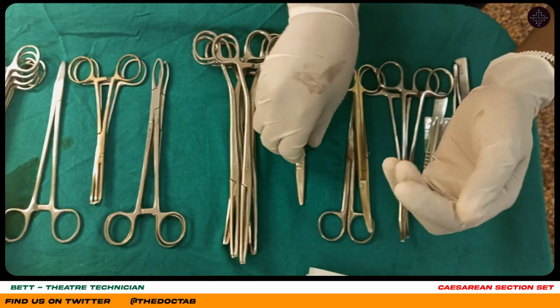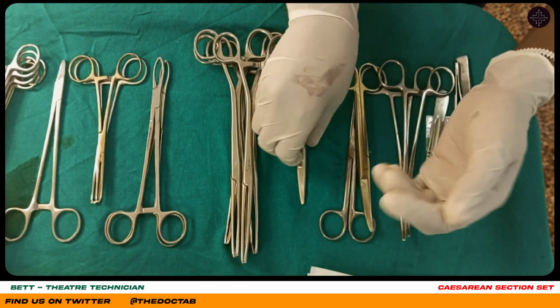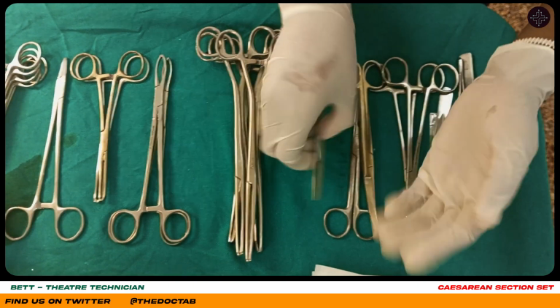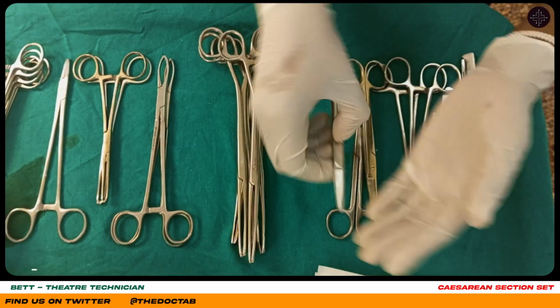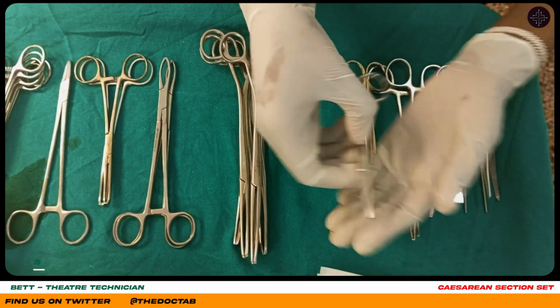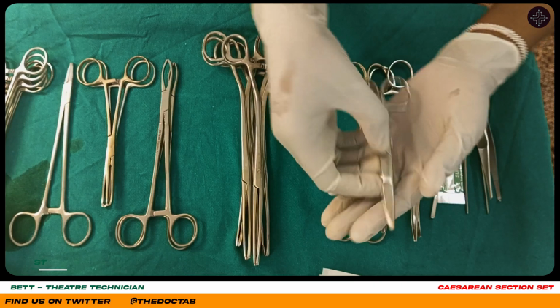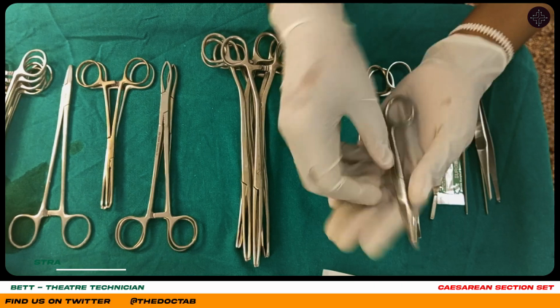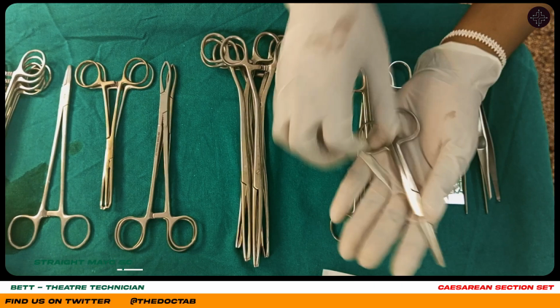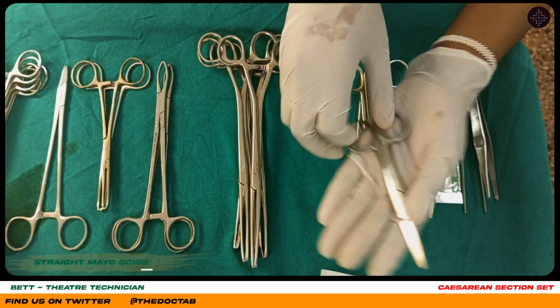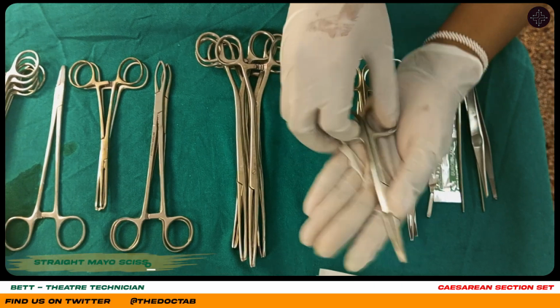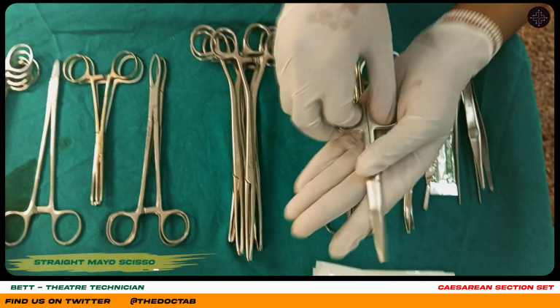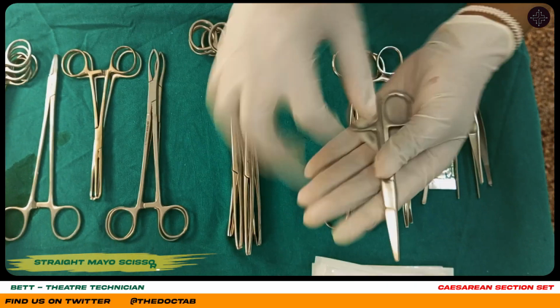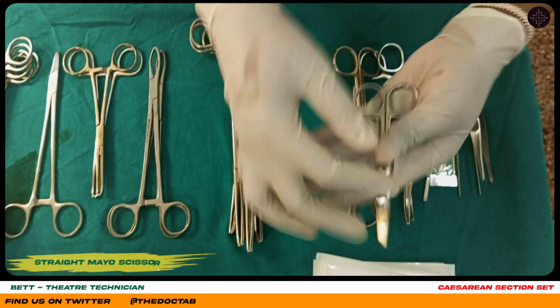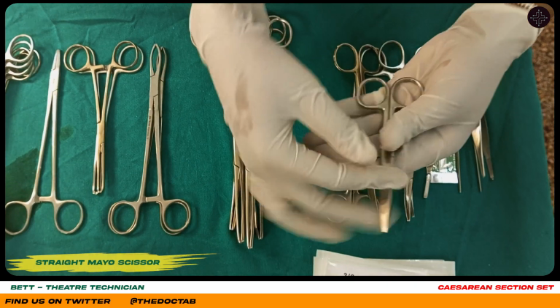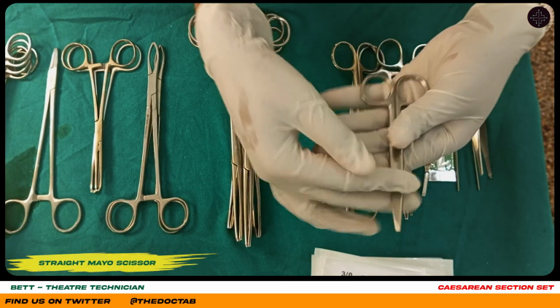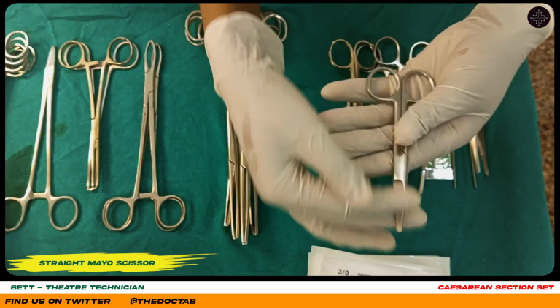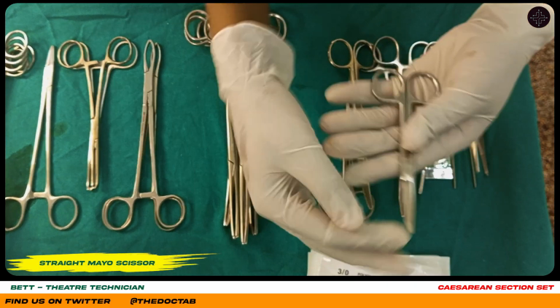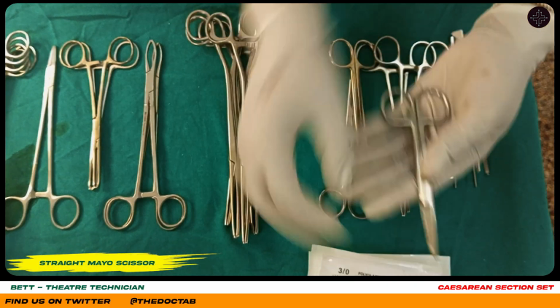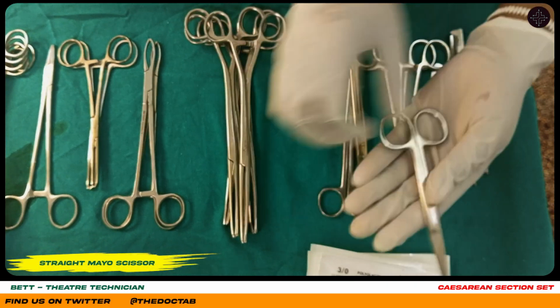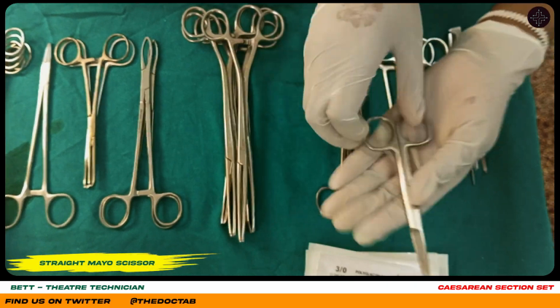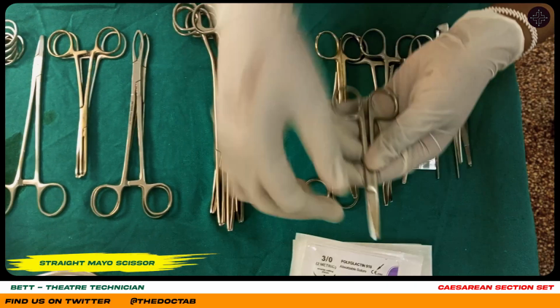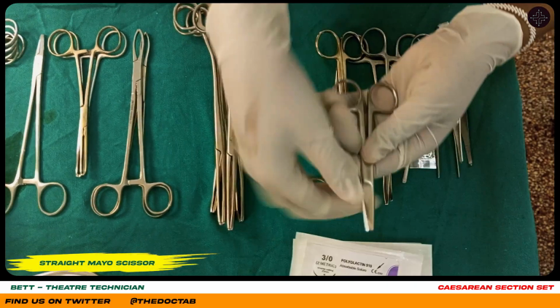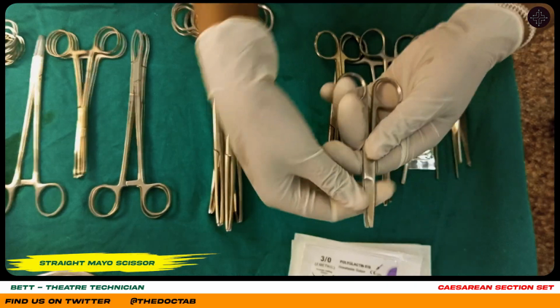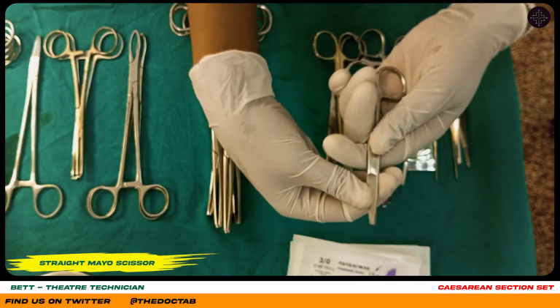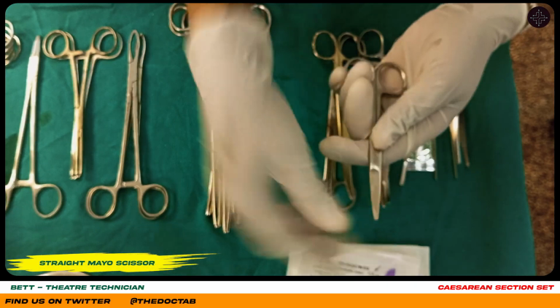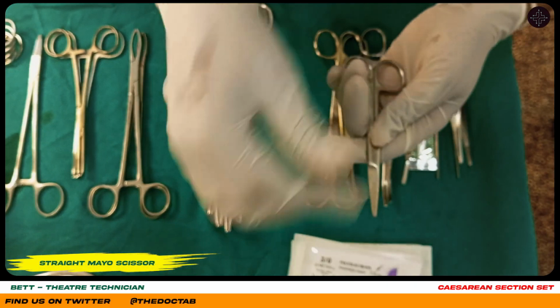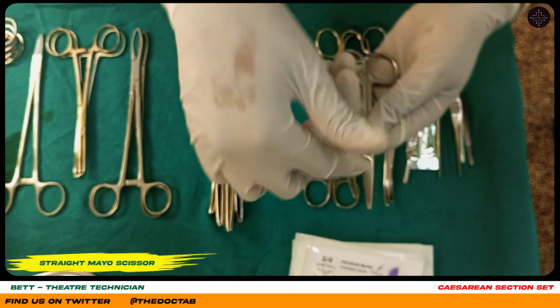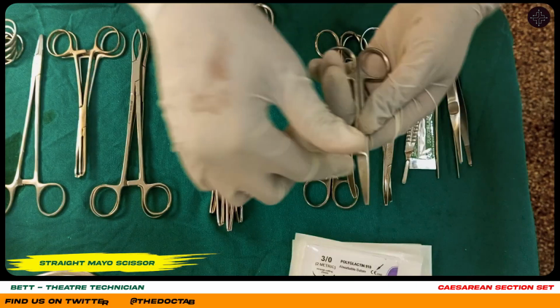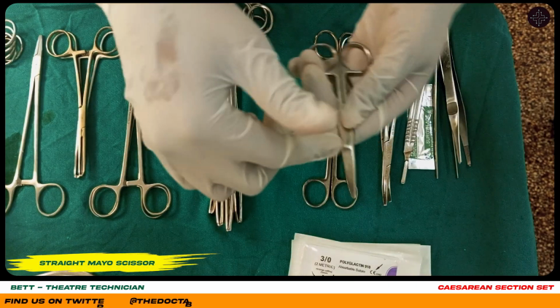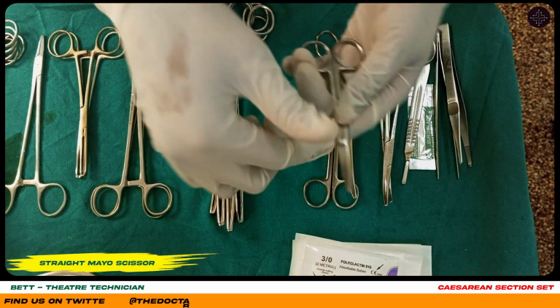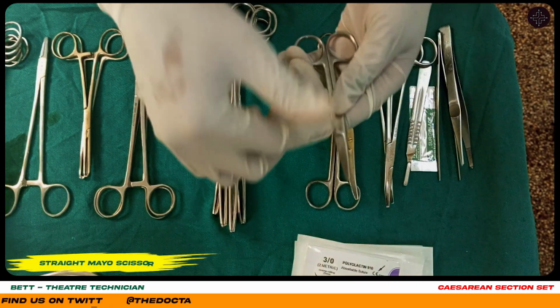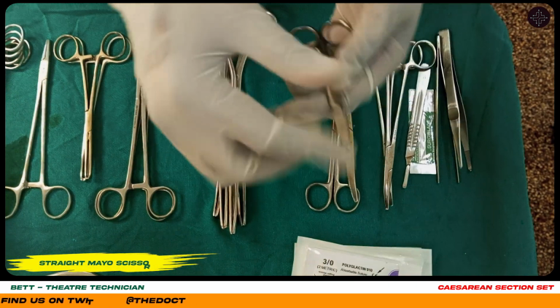Here we have a straight mayo scissor. It is used for cutting sutures.